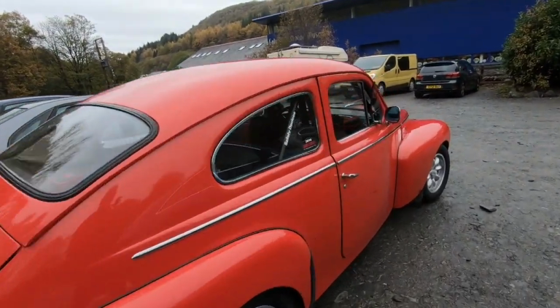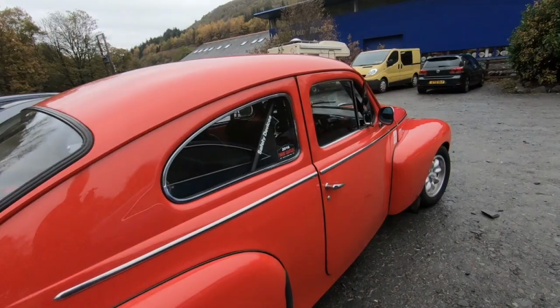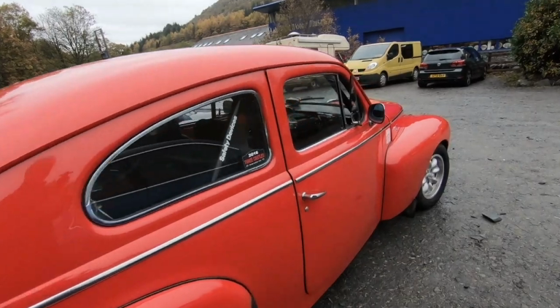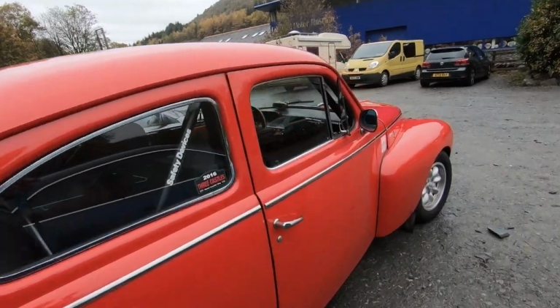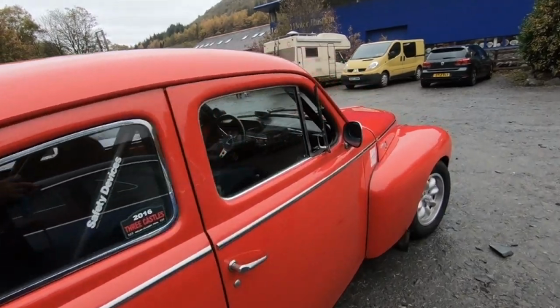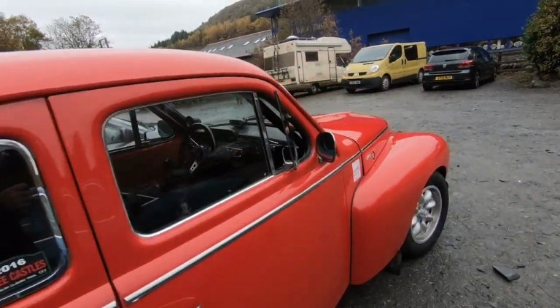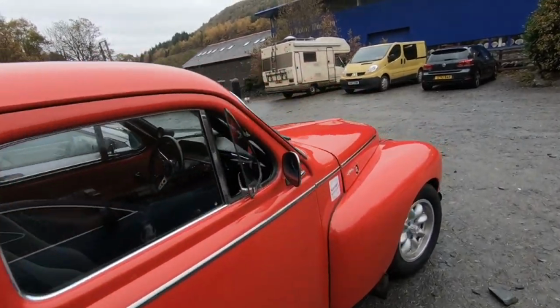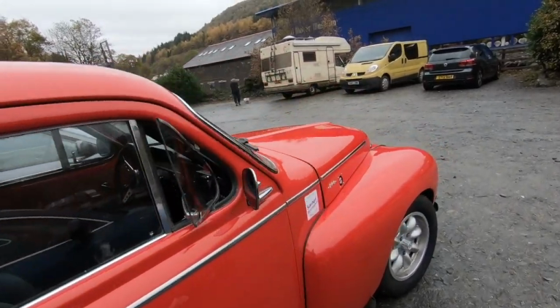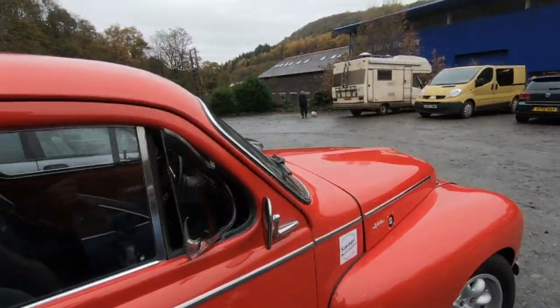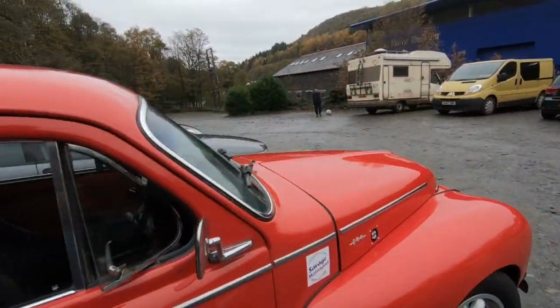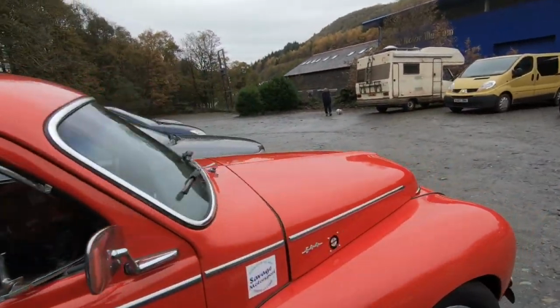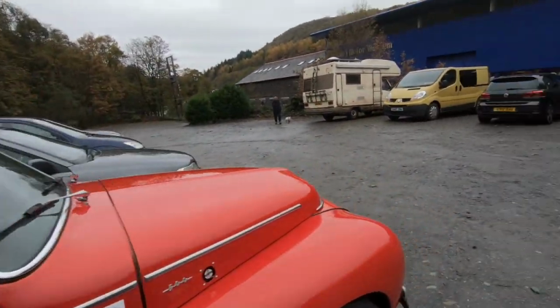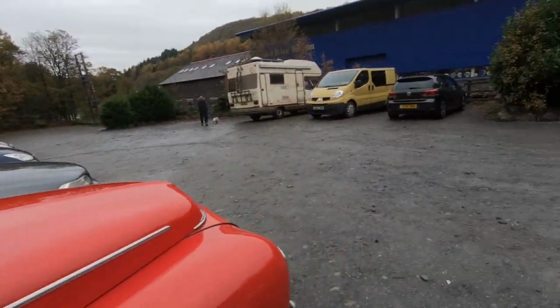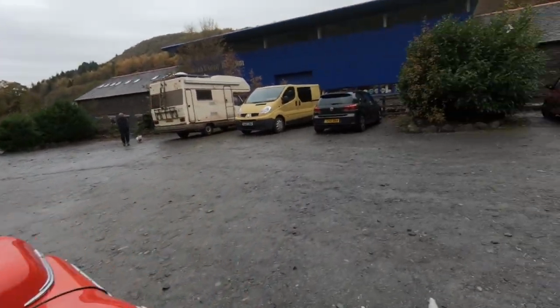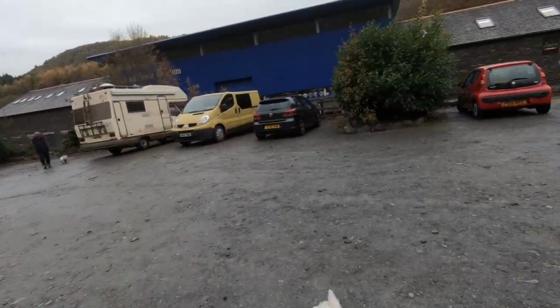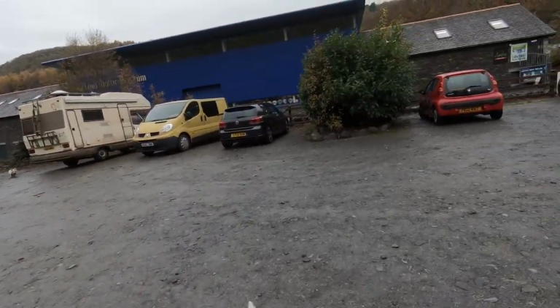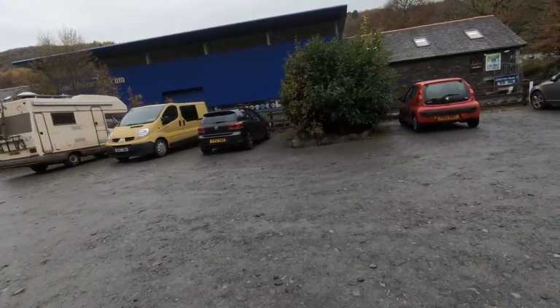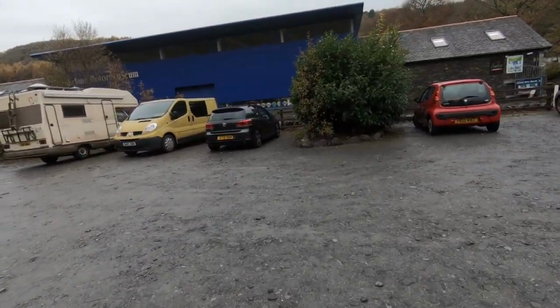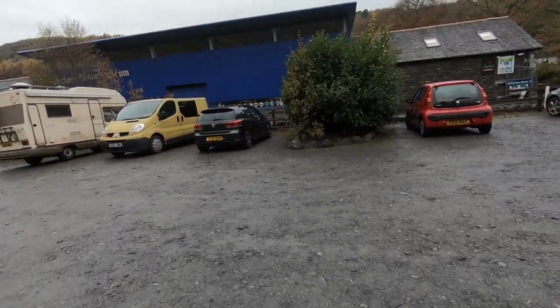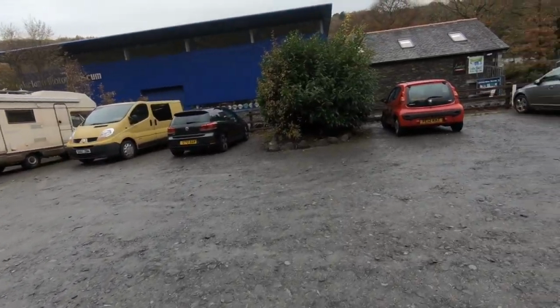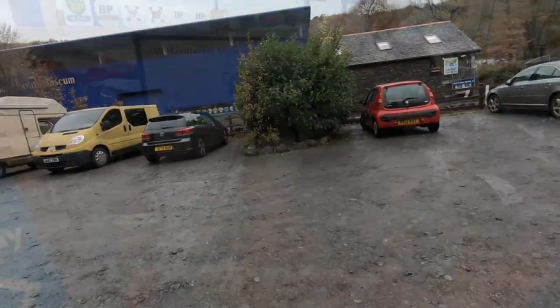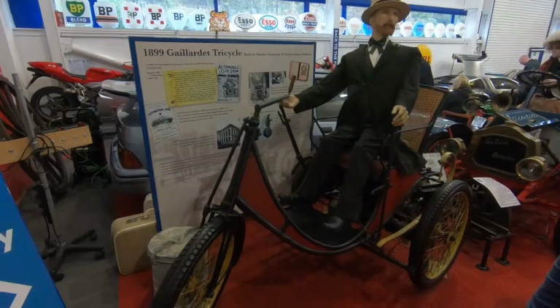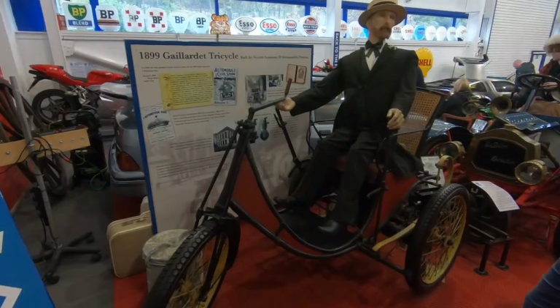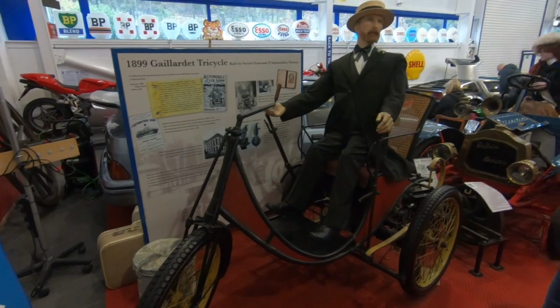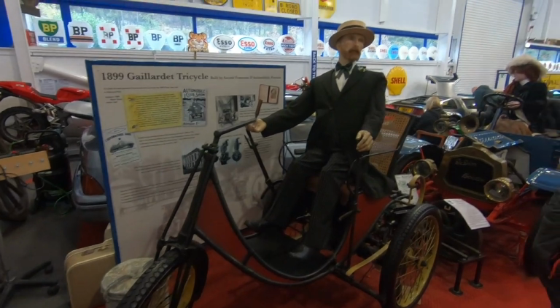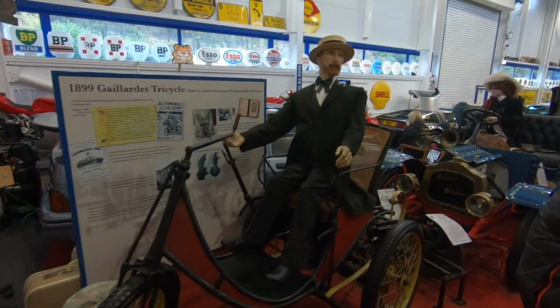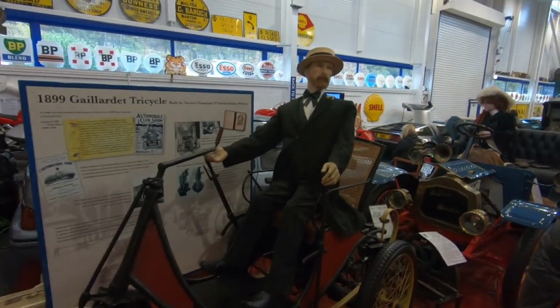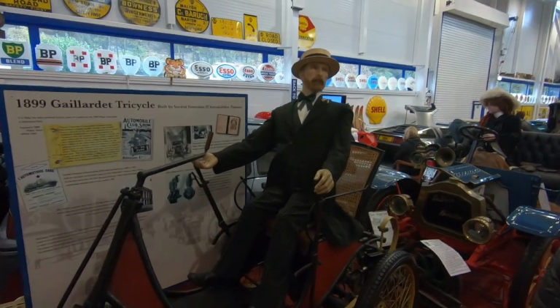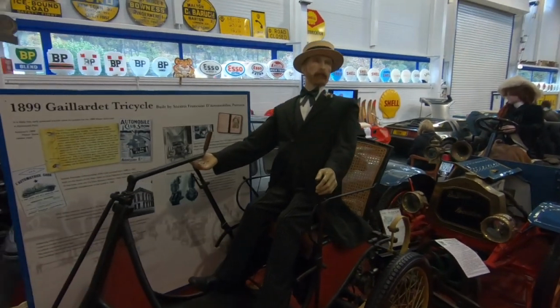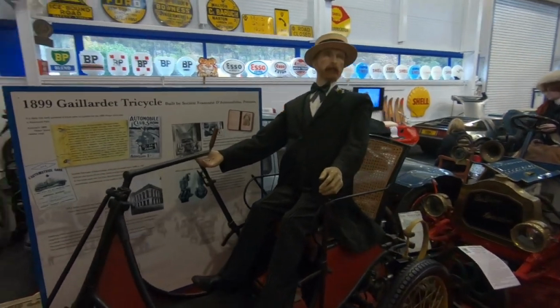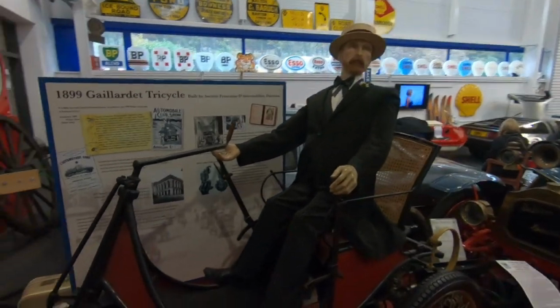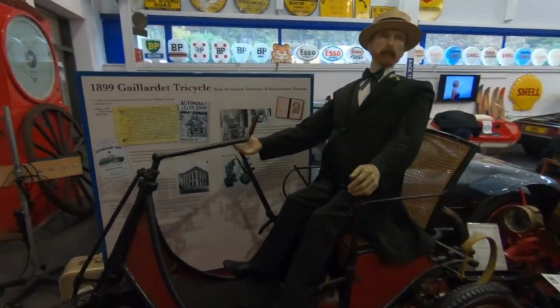A Volvo. That's a new exhibit, isn't it?